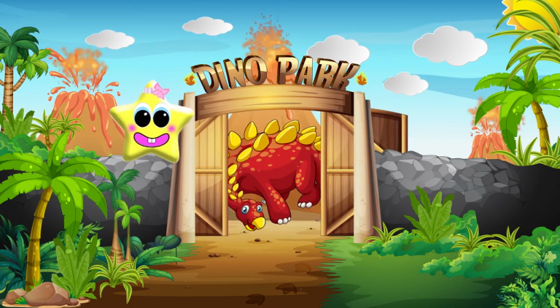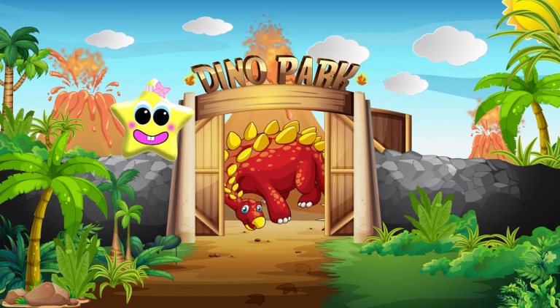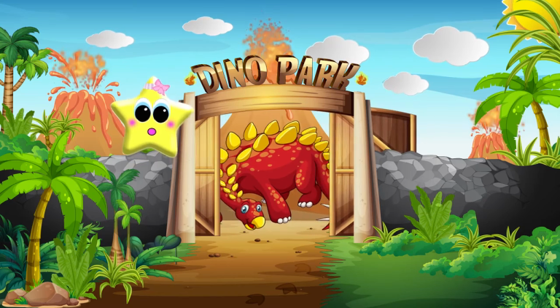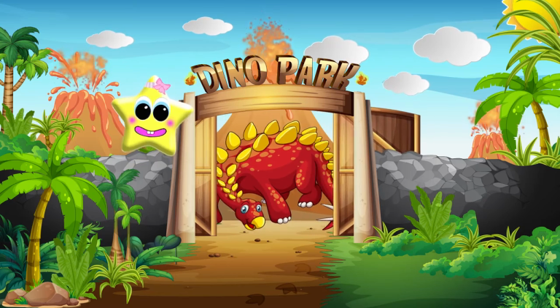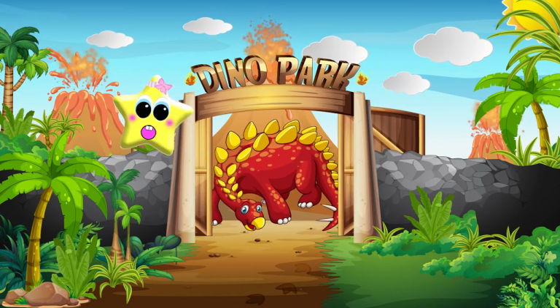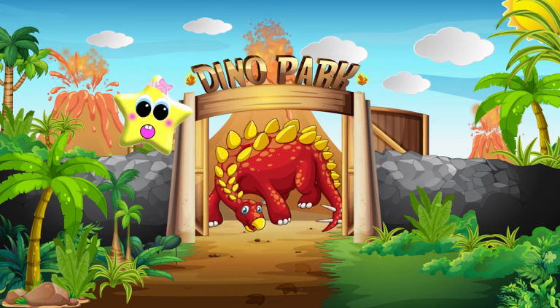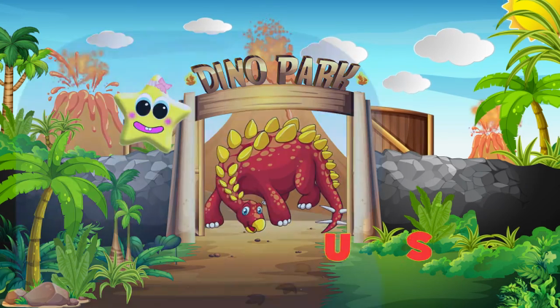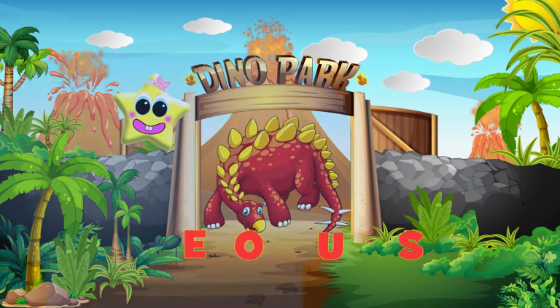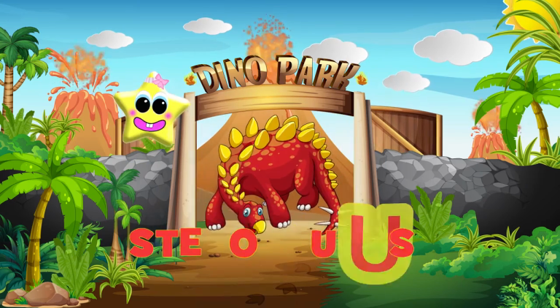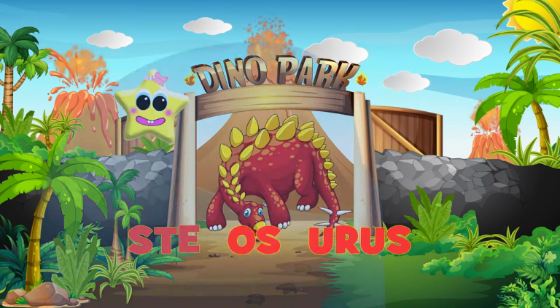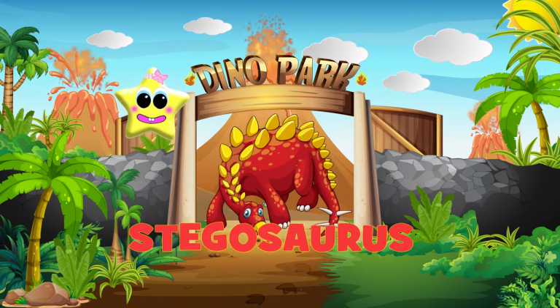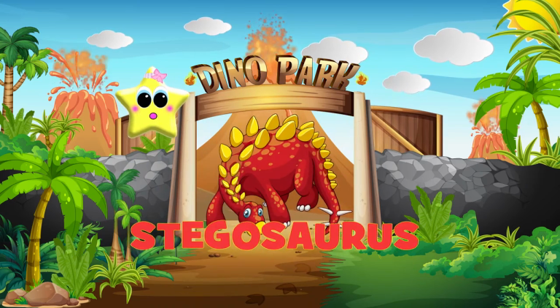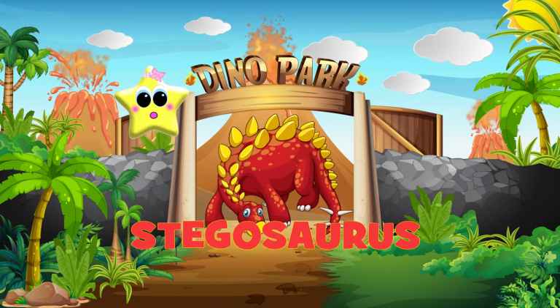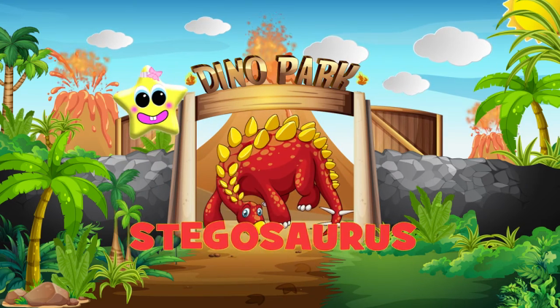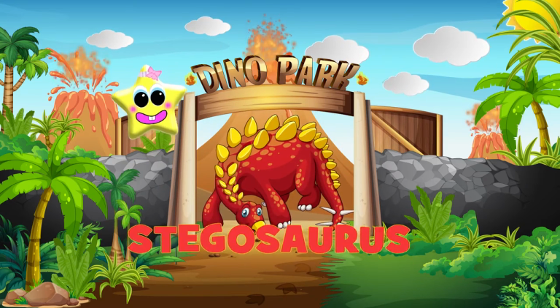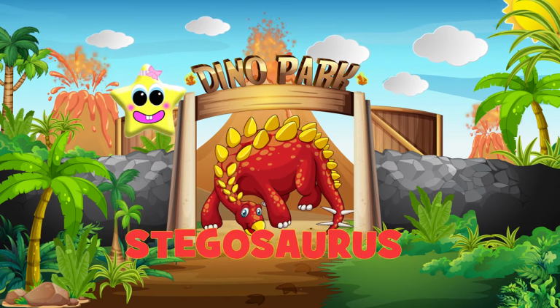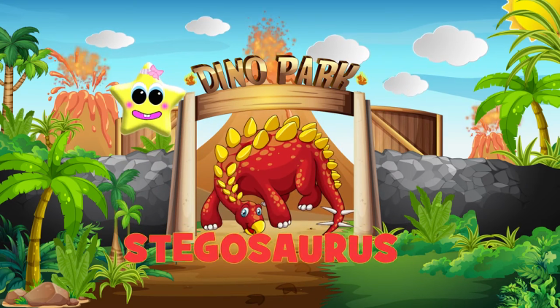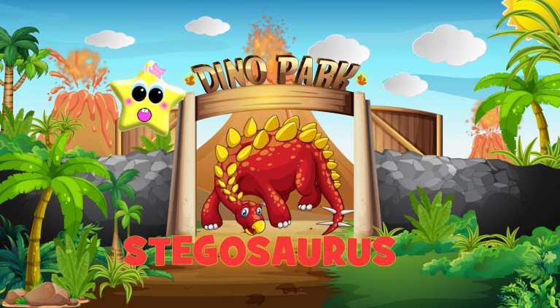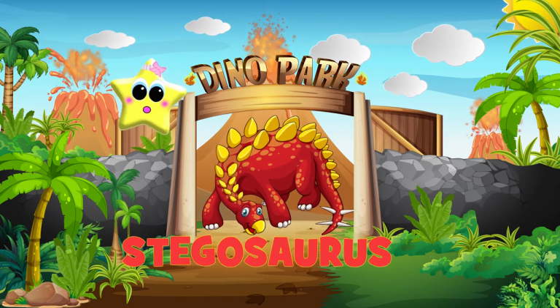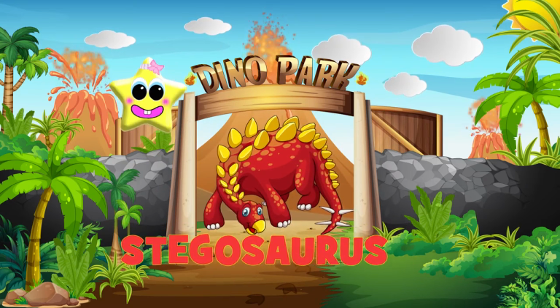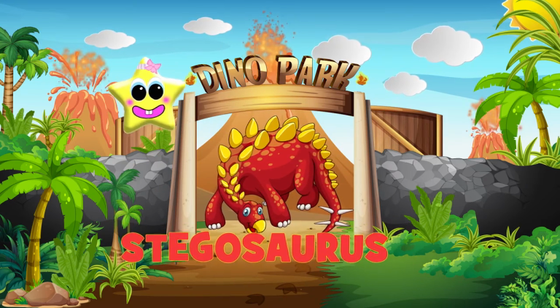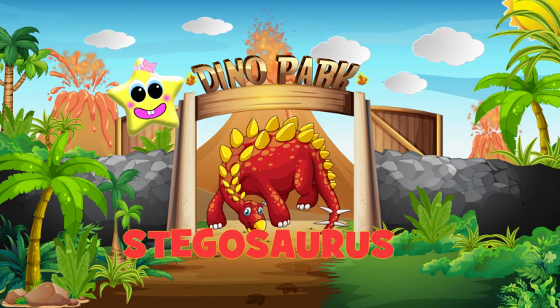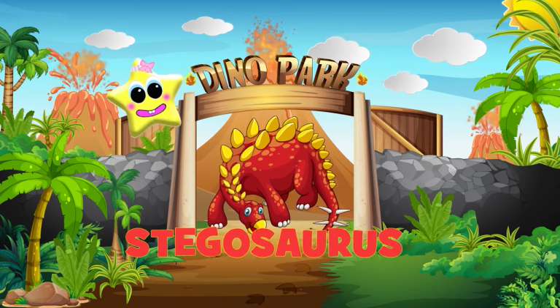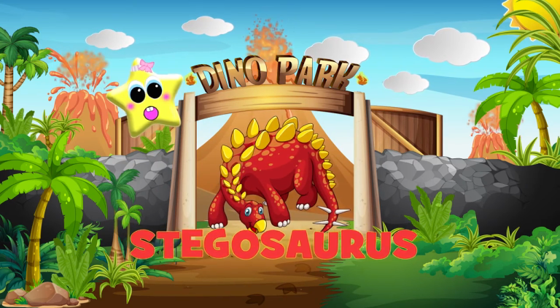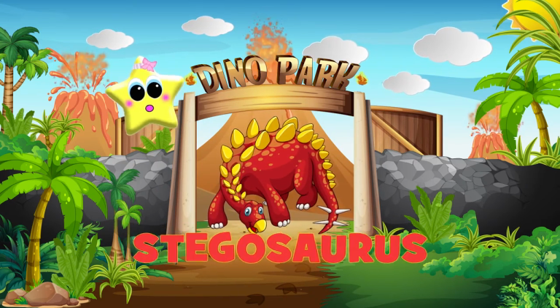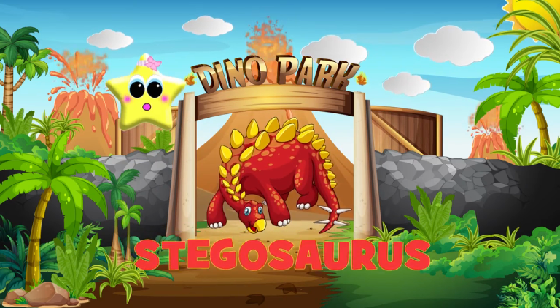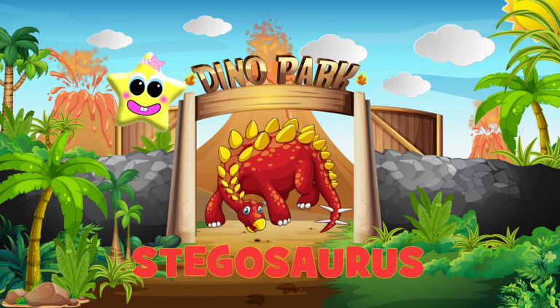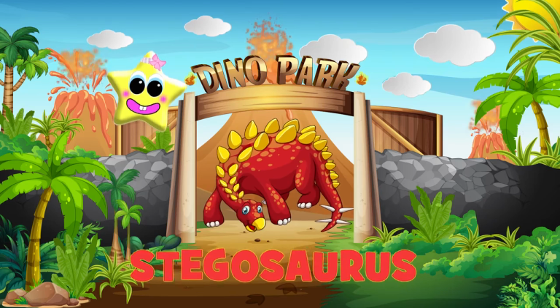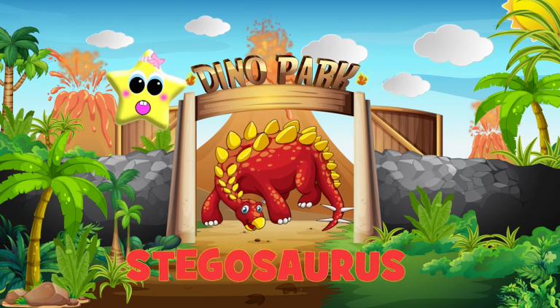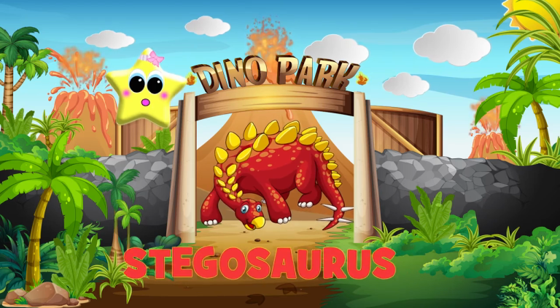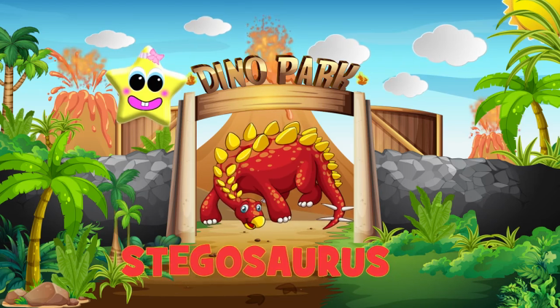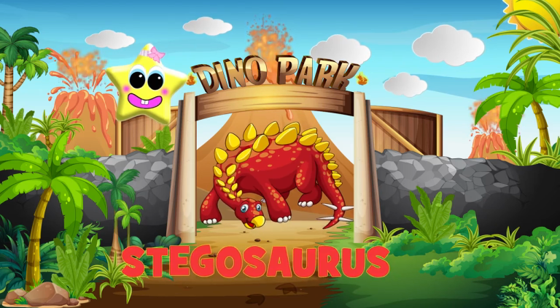This dinosaur is called a Stegosaurus. He is a plant-eating dinosaur.